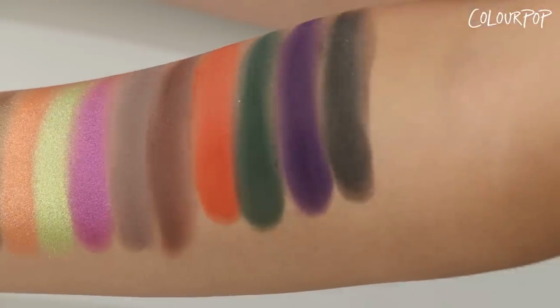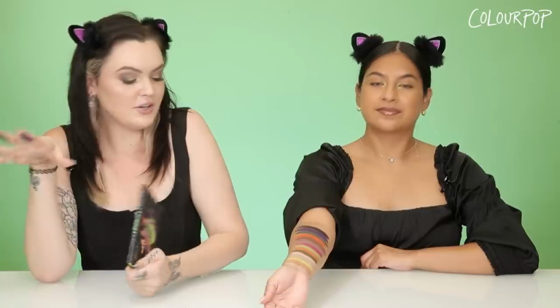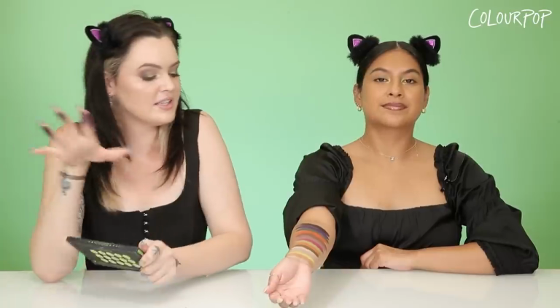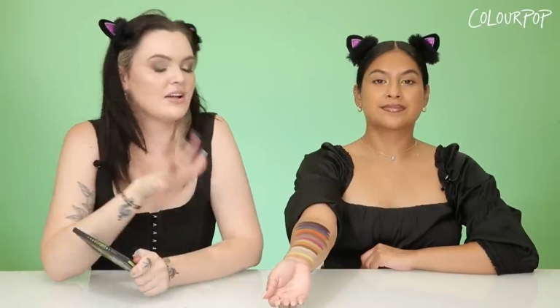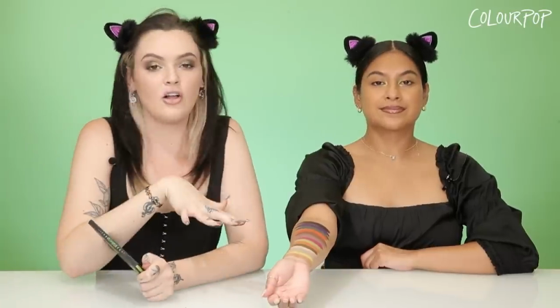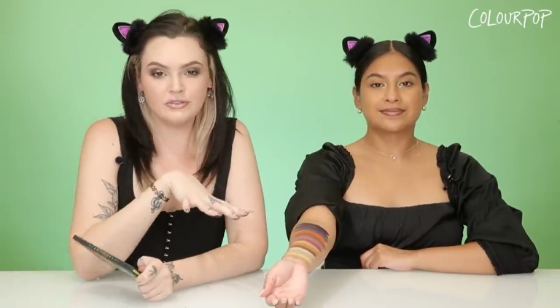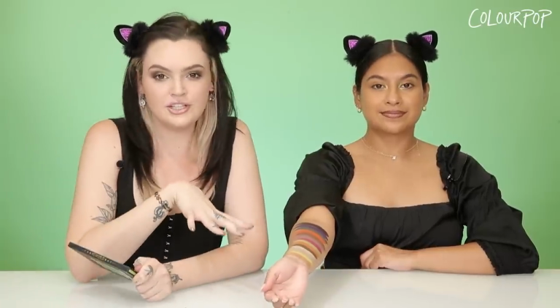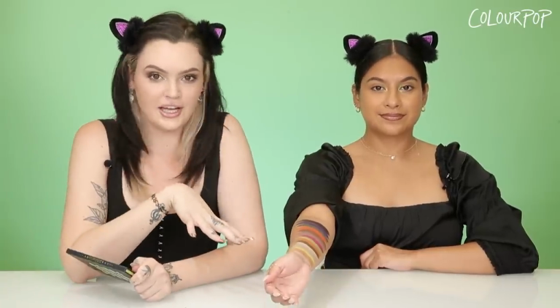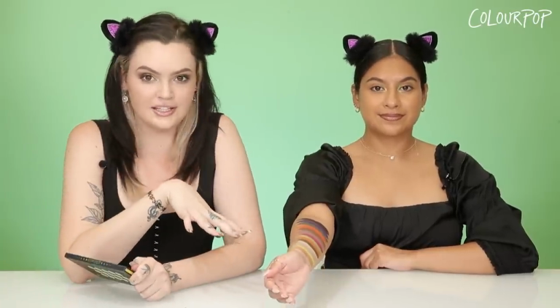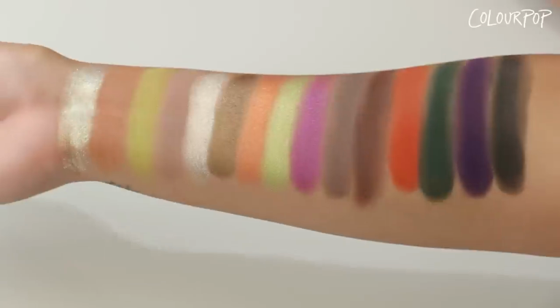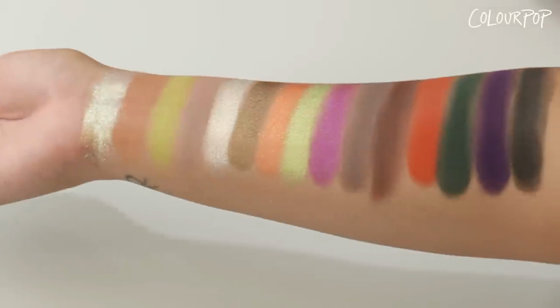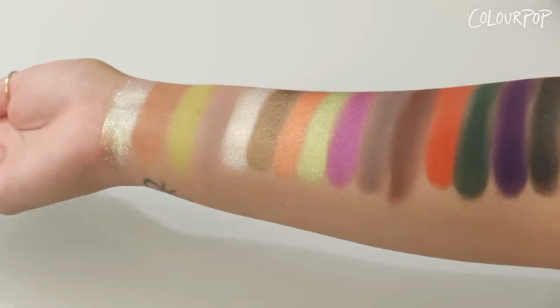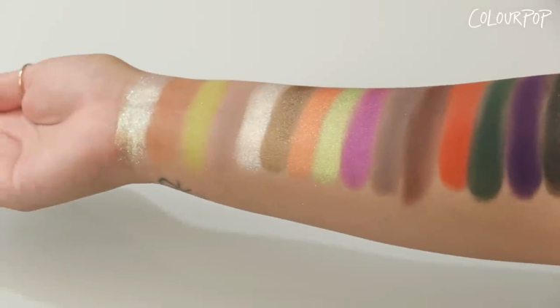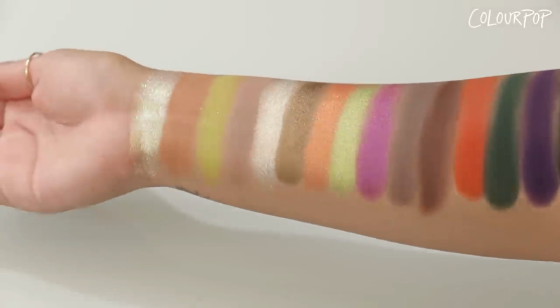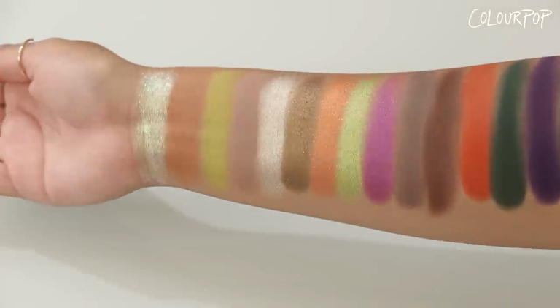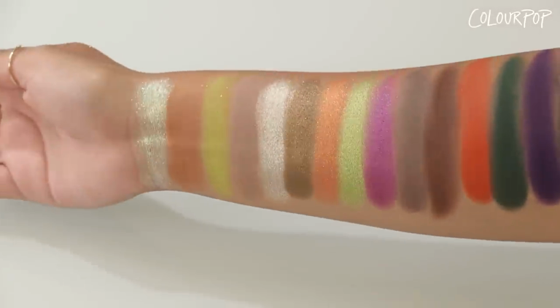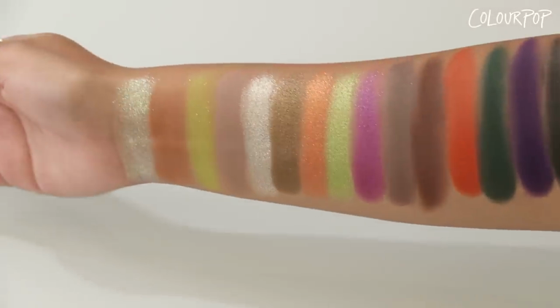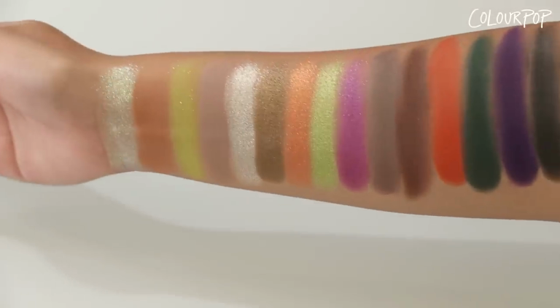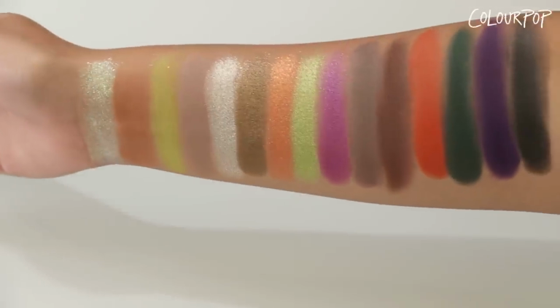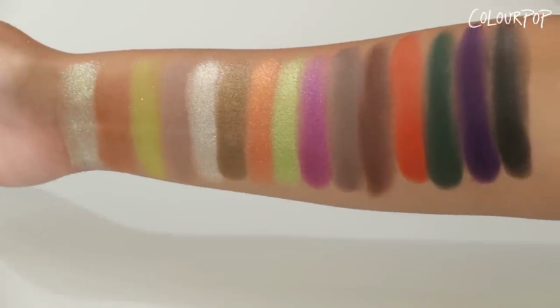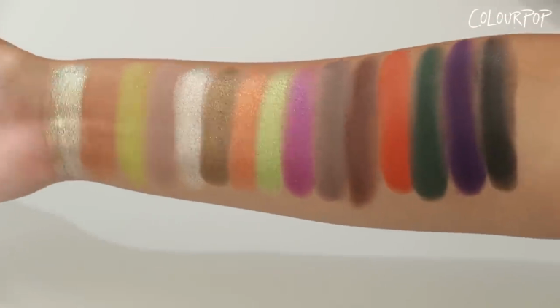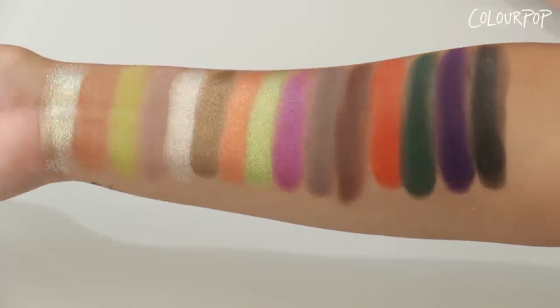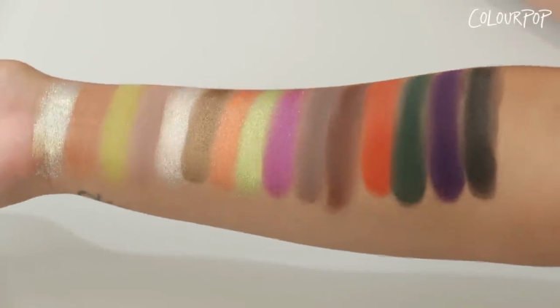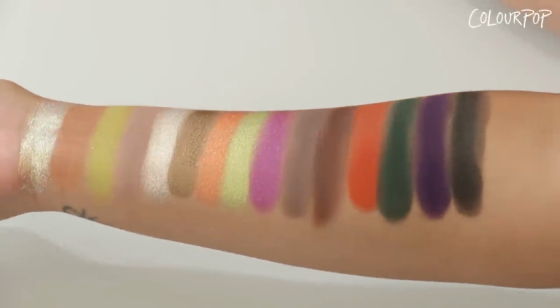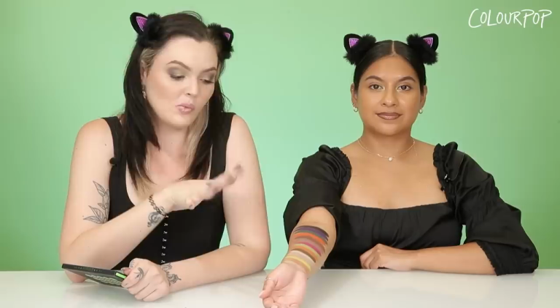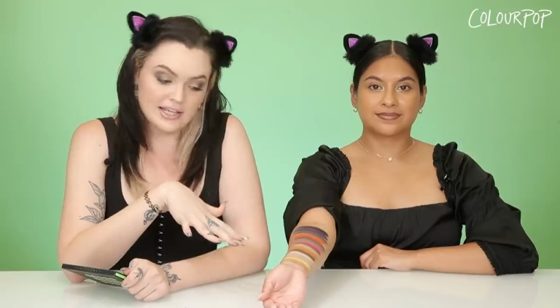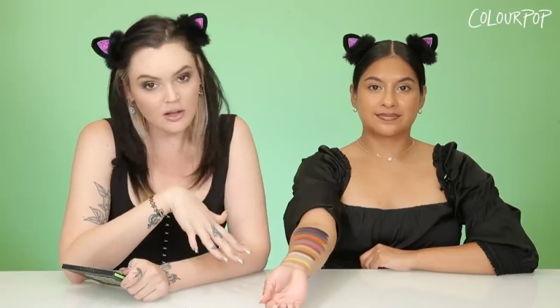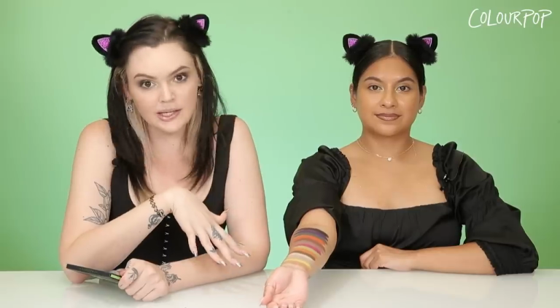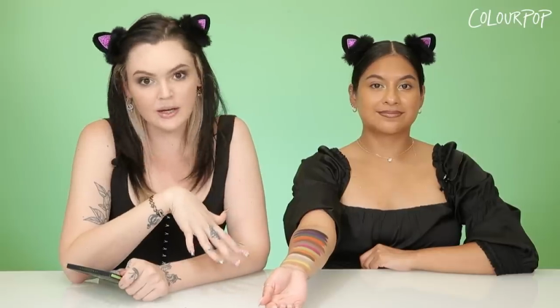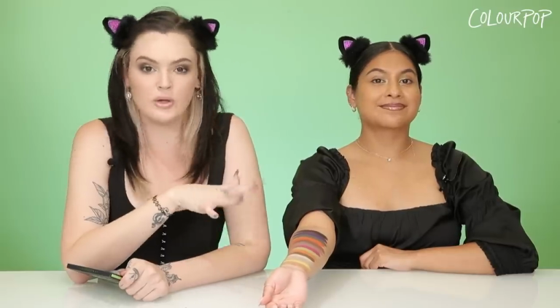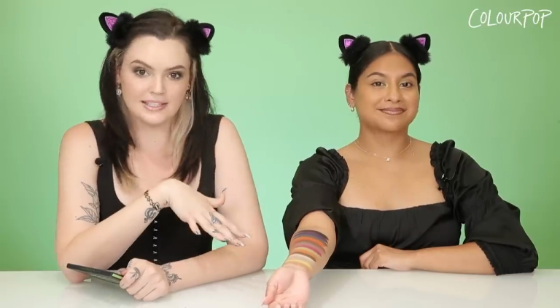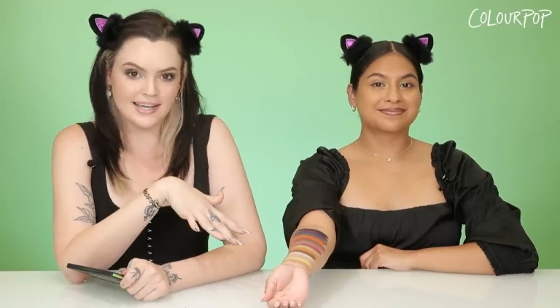Here you can see all 15 shades in the All Hallows Eve palette swatched side by side. When we said Halloween, we meant it.